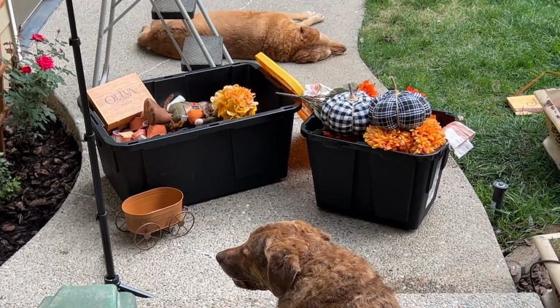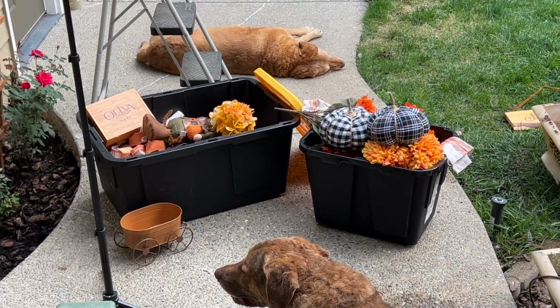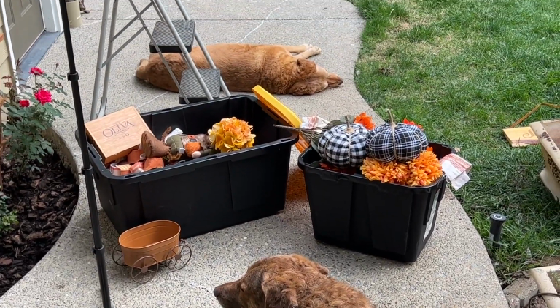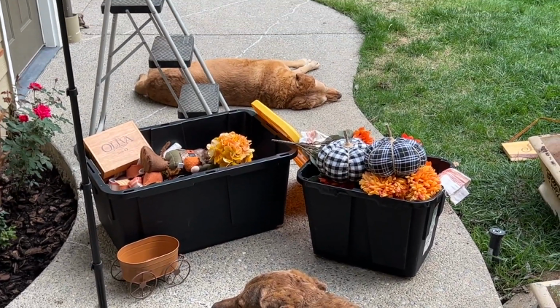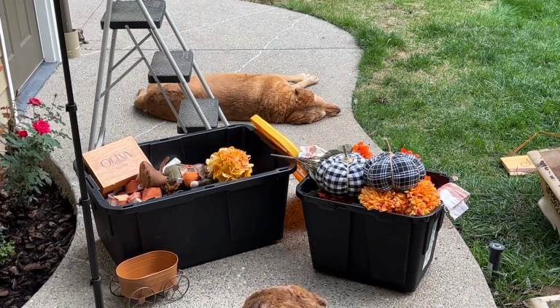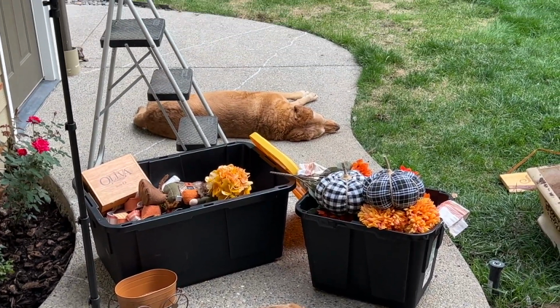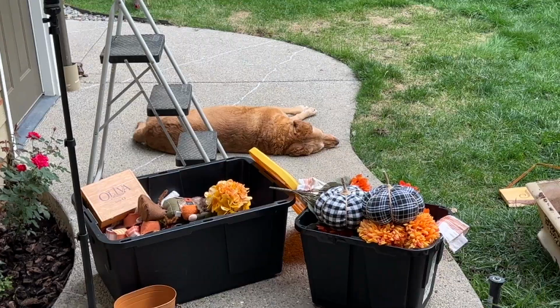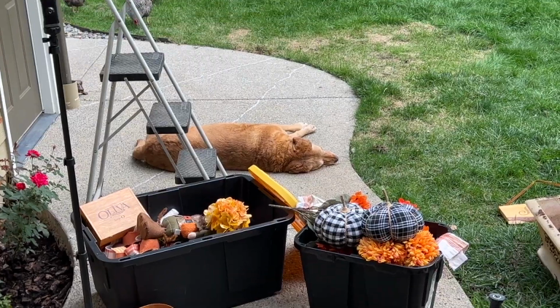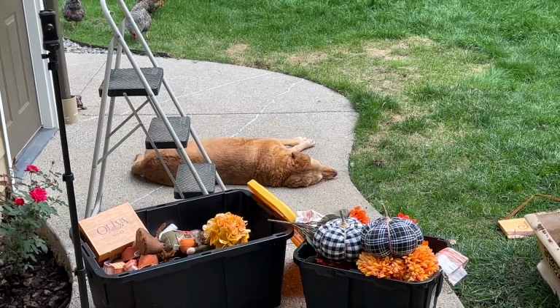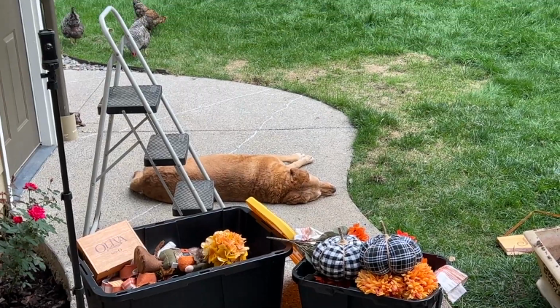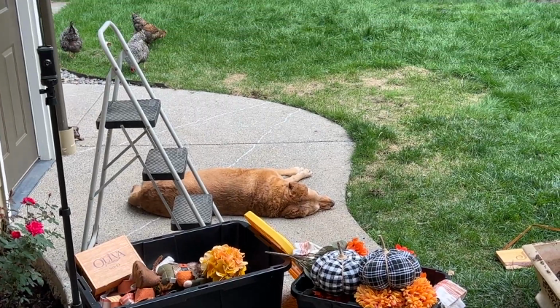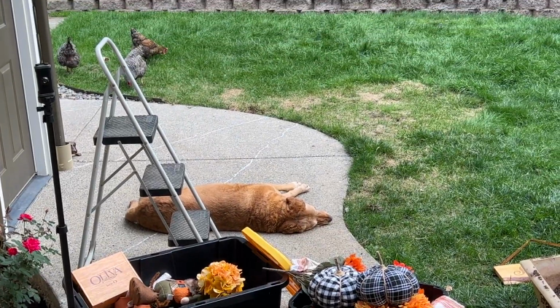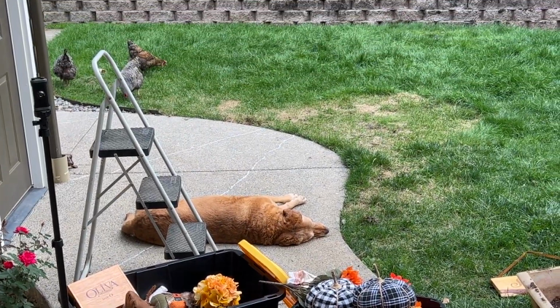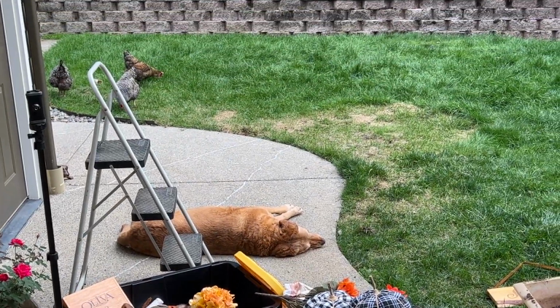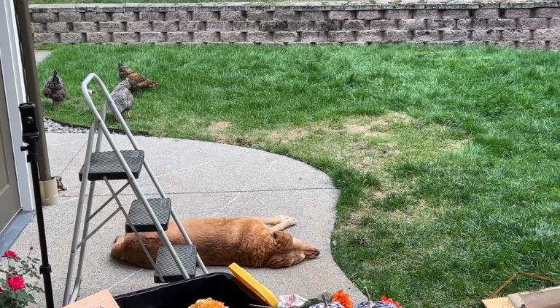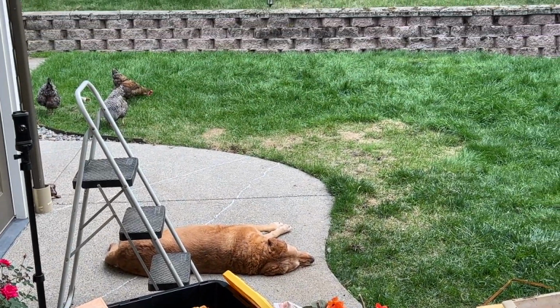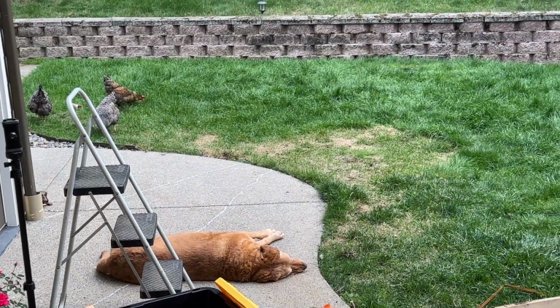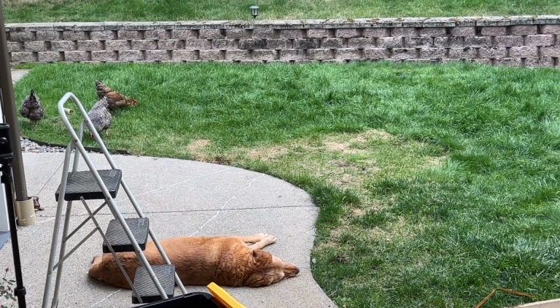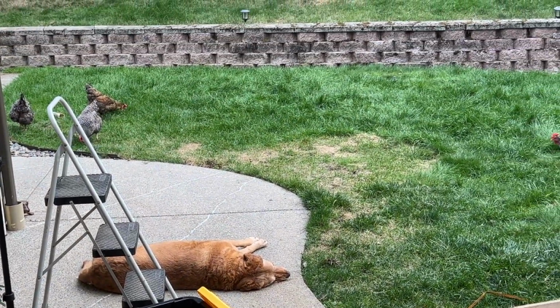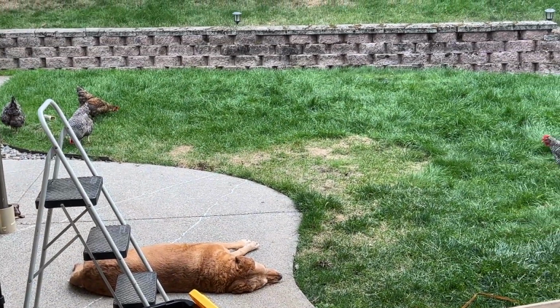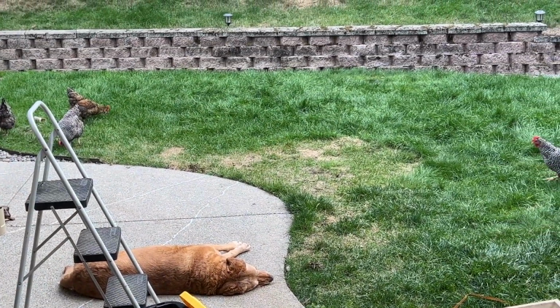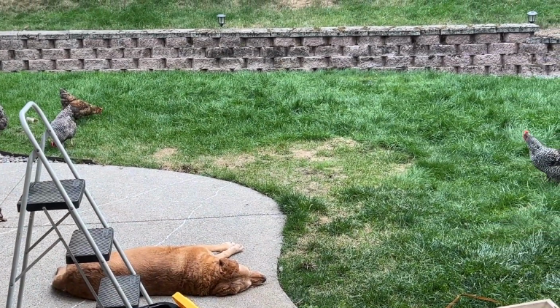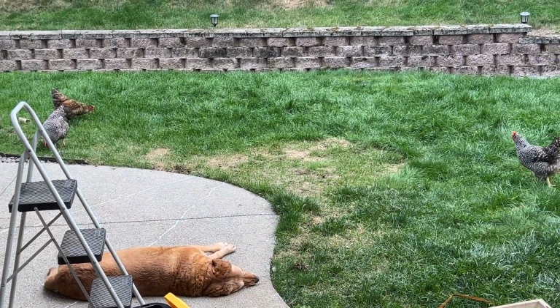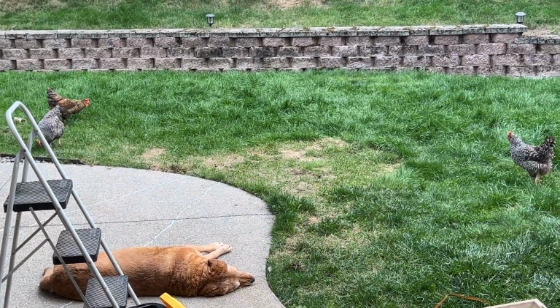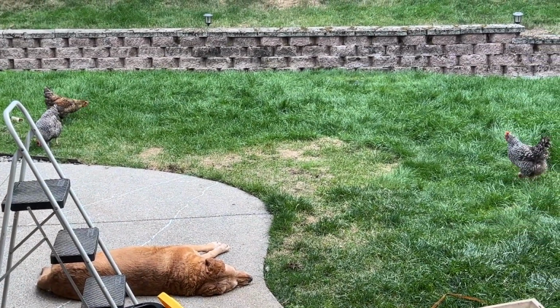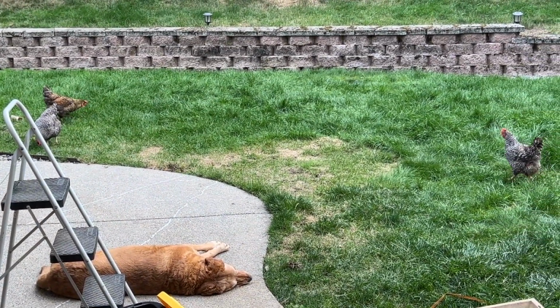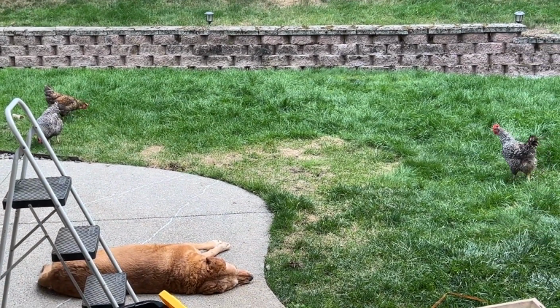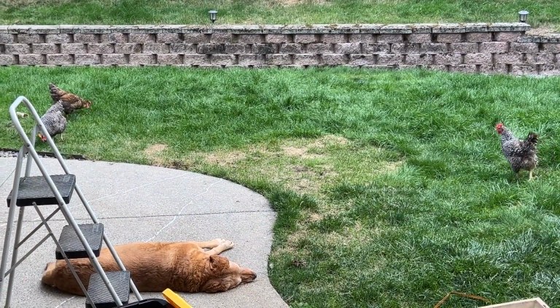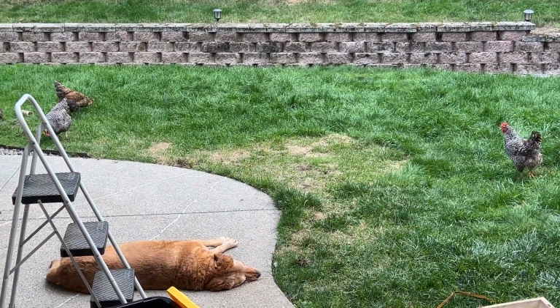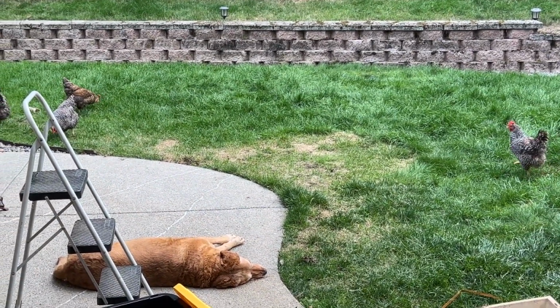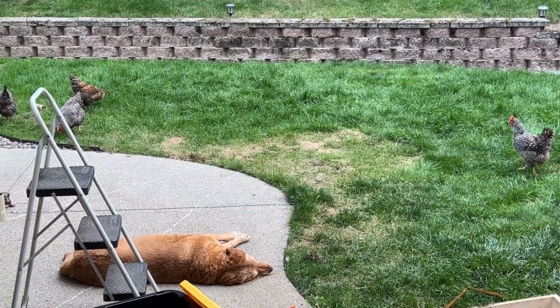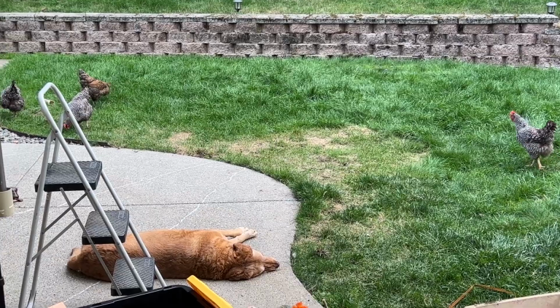Here are the dogs and the chickens right behind me as I decorate — they like to go everywhere I am outside. Sadly, they weren't much of a help.